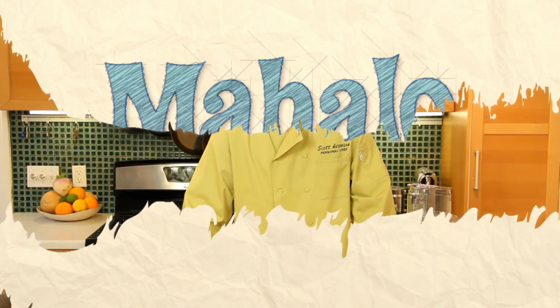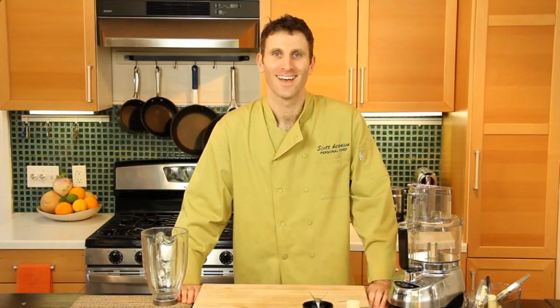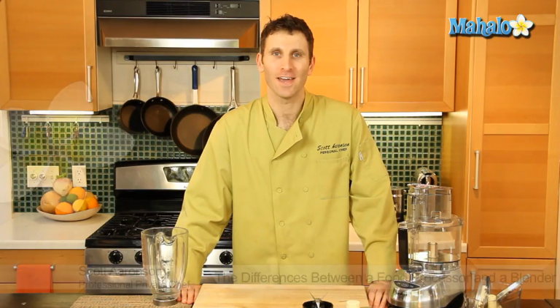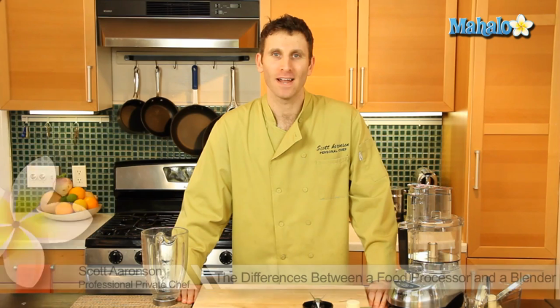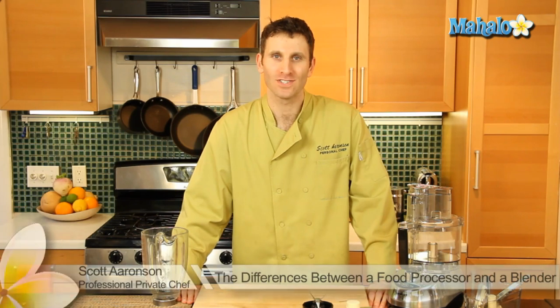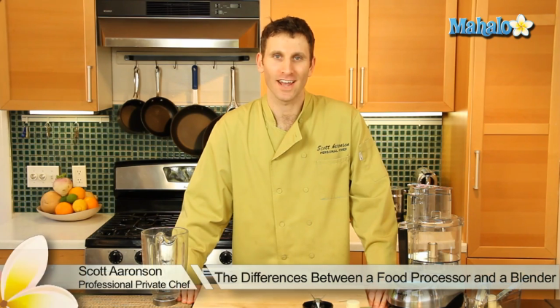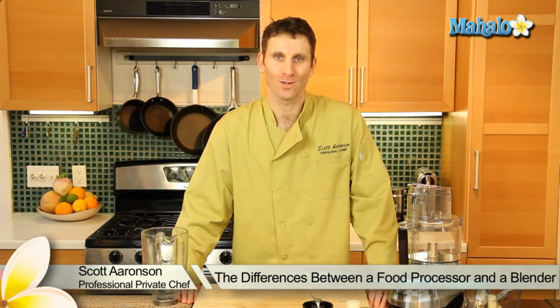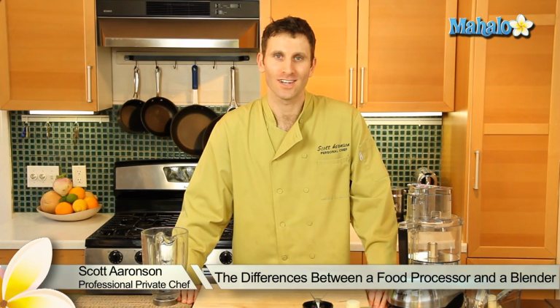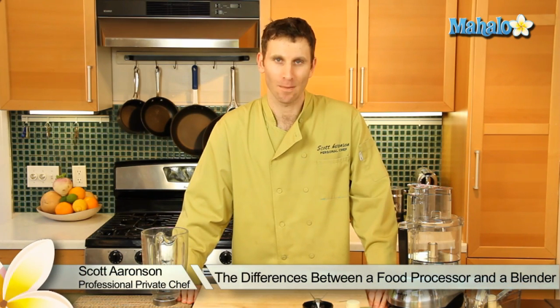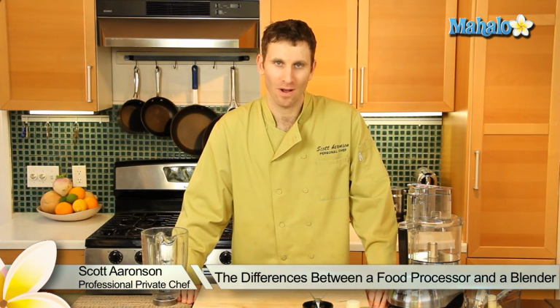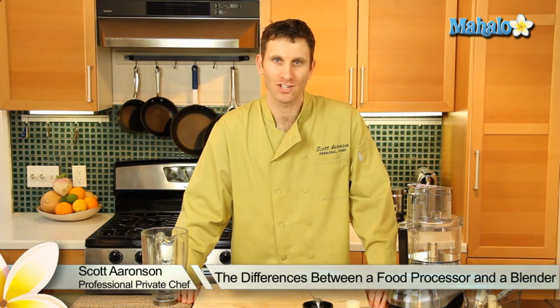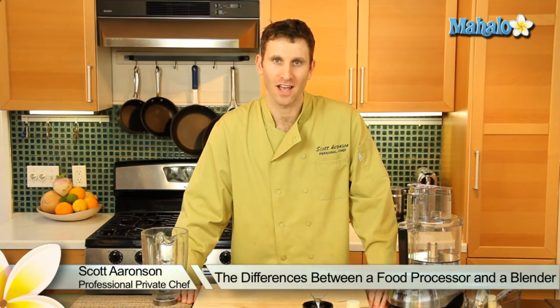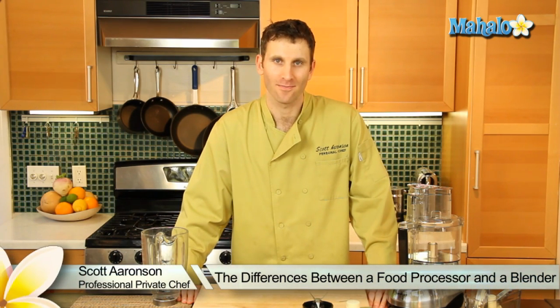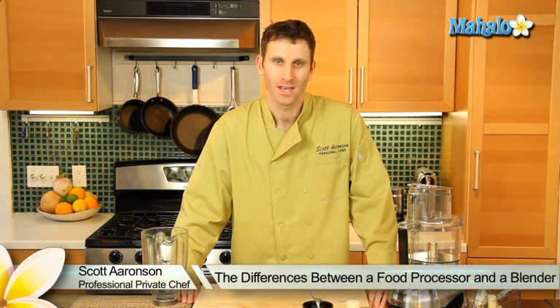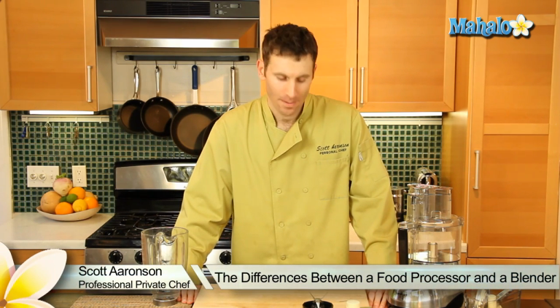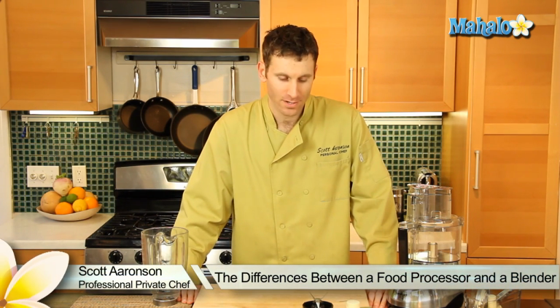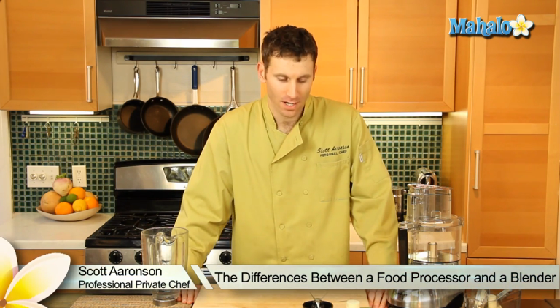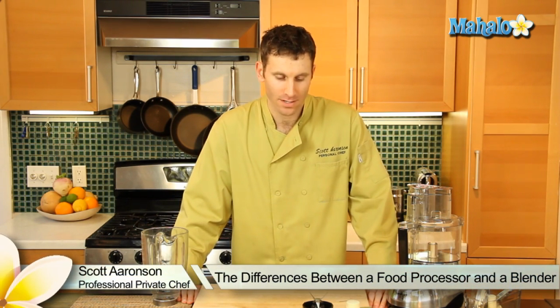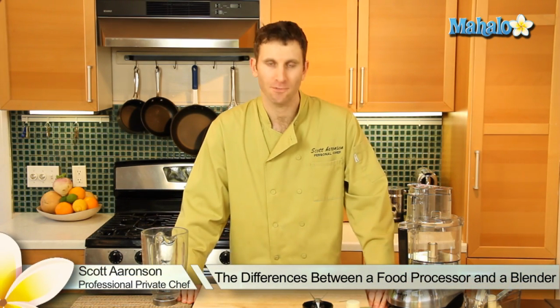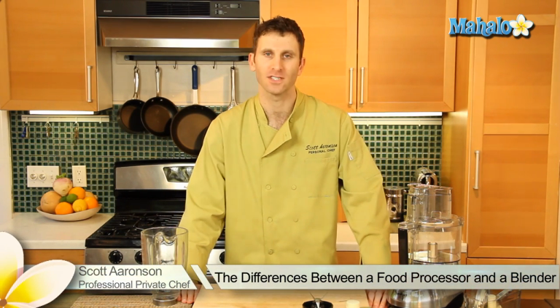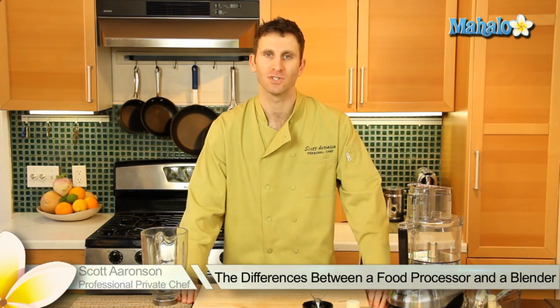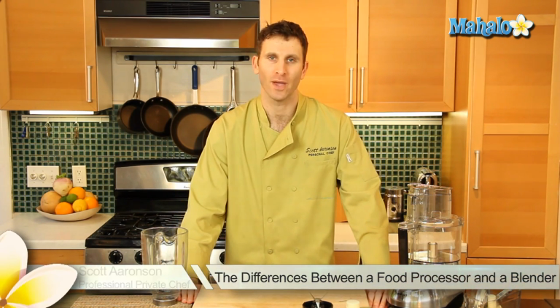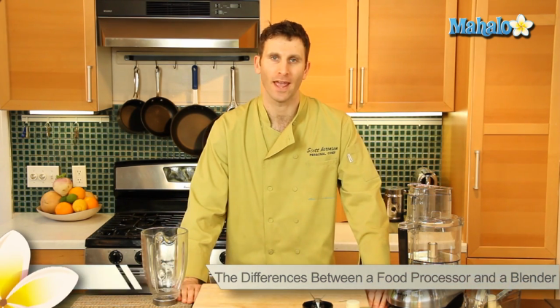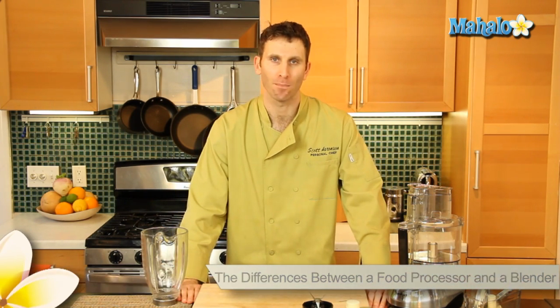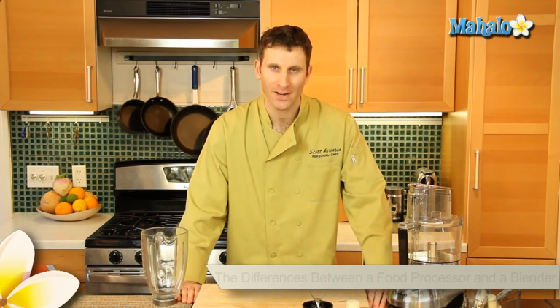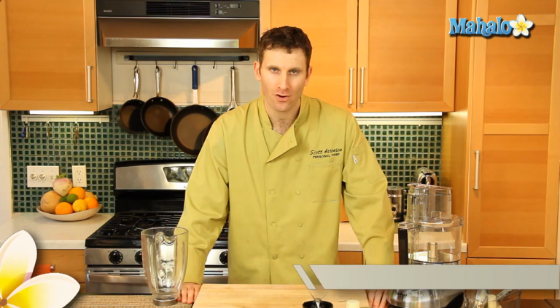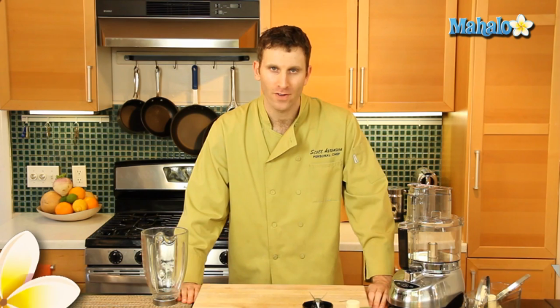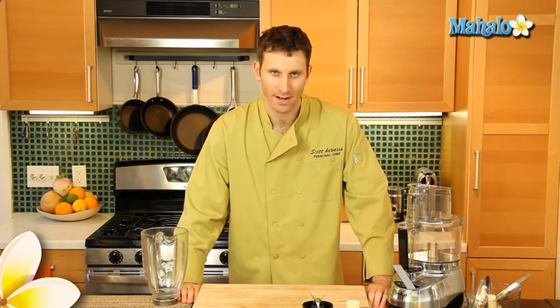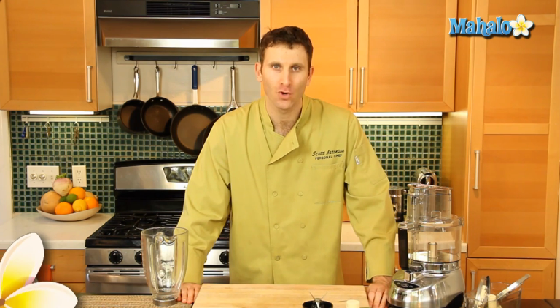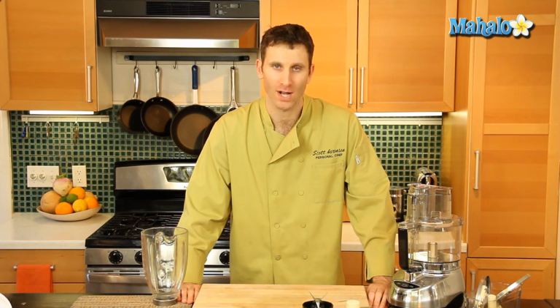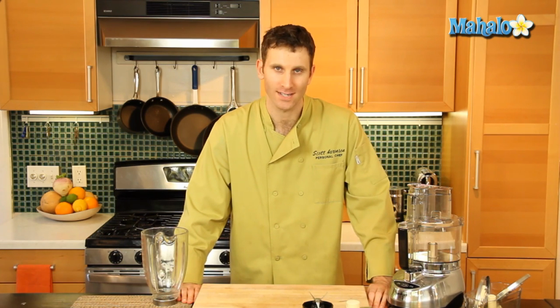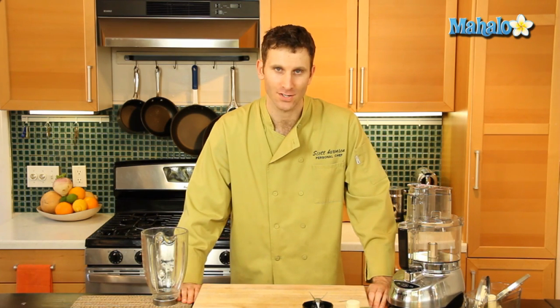Hi, my name is Scott Aronson and I'm a private chef. I'm here to tell you the differences between a blender and a food processor.